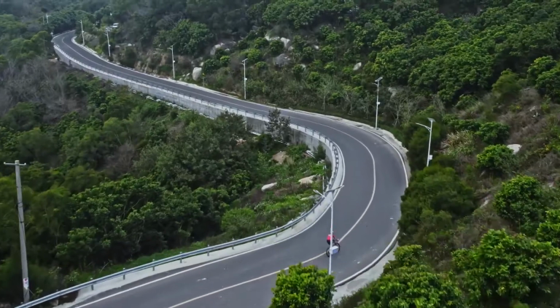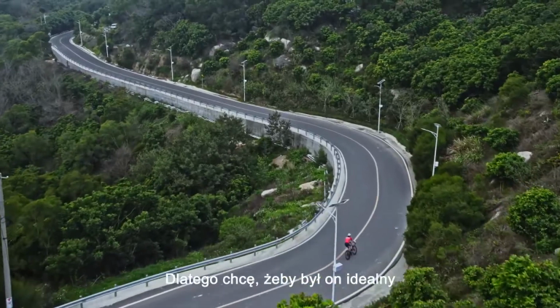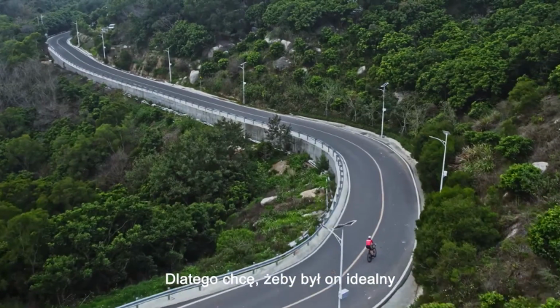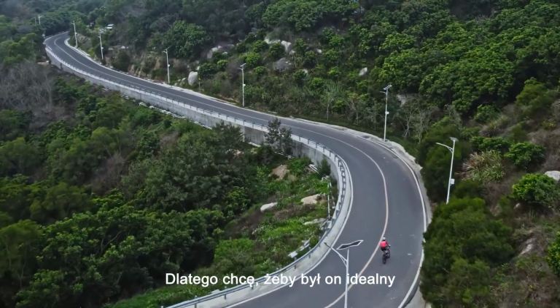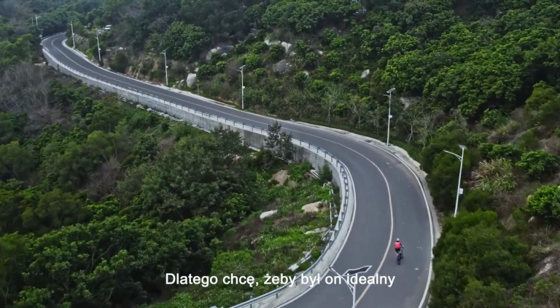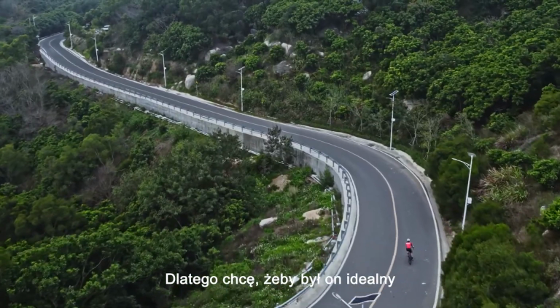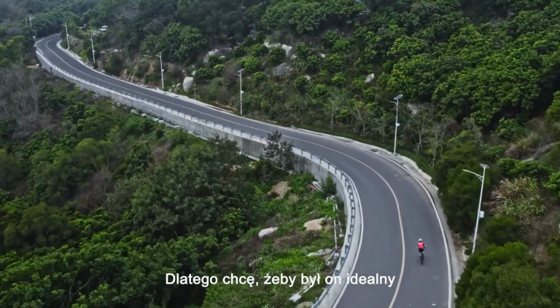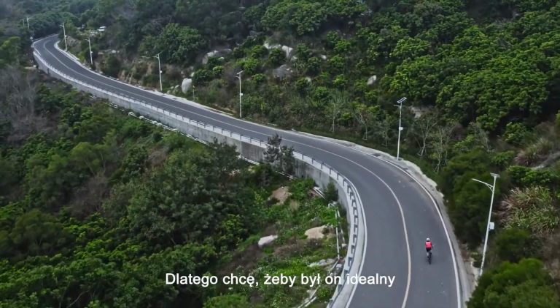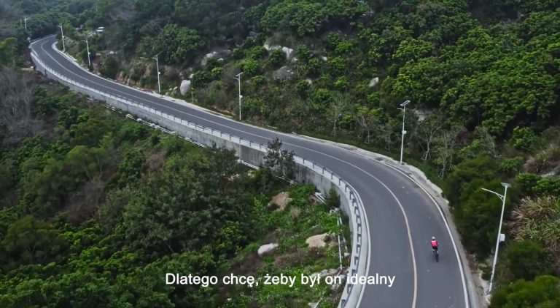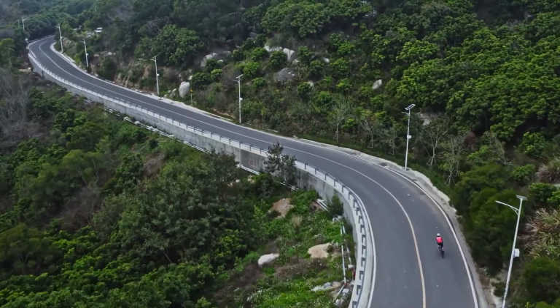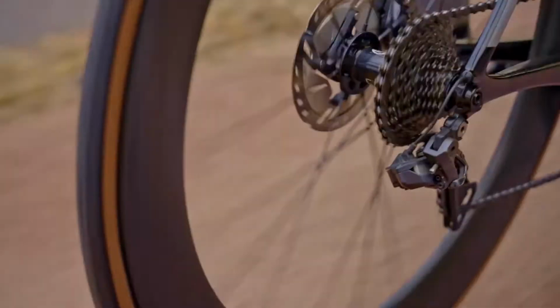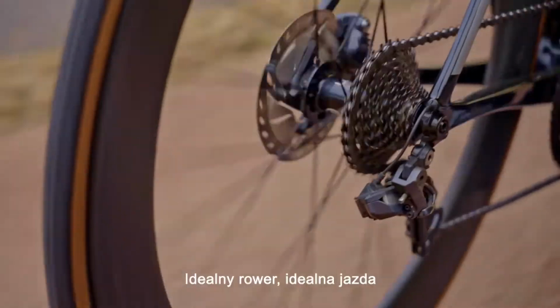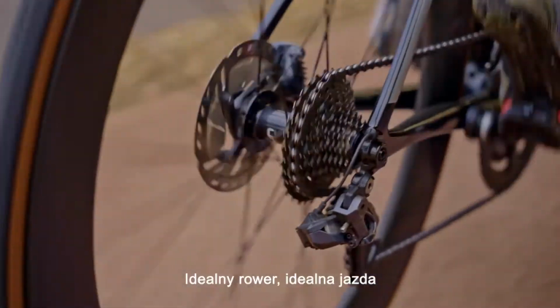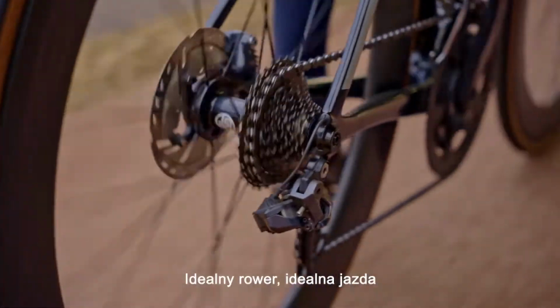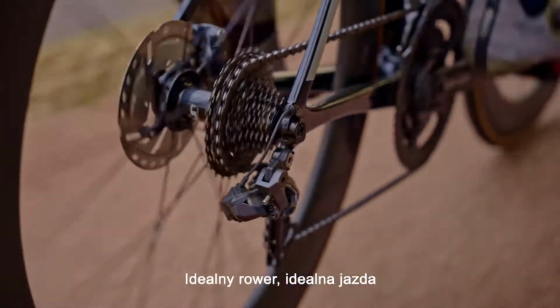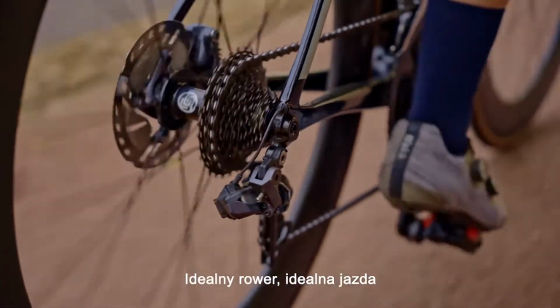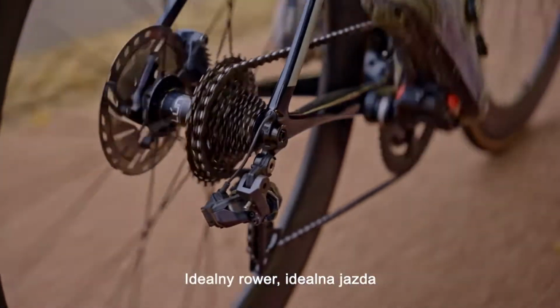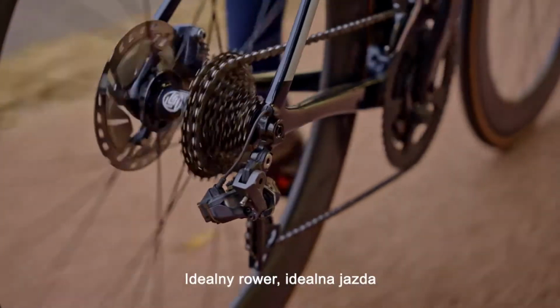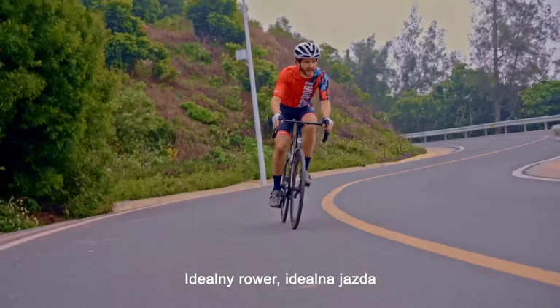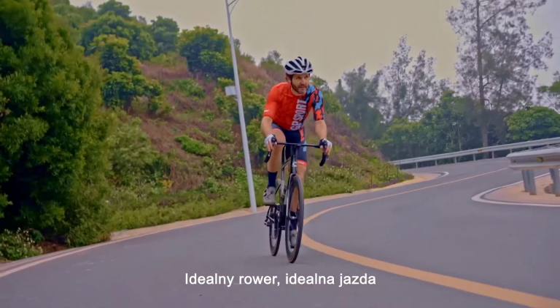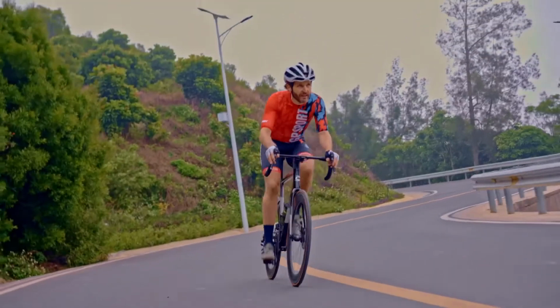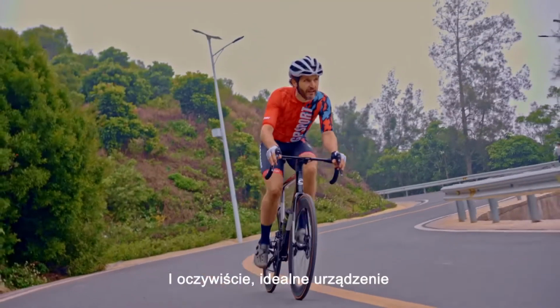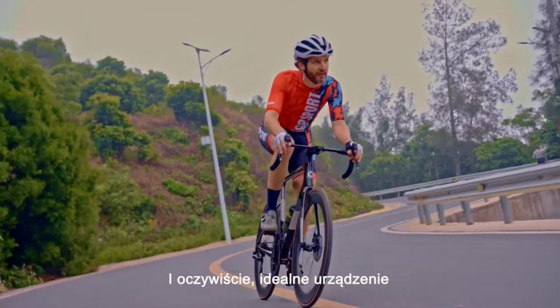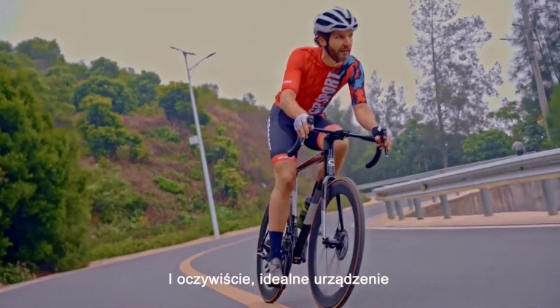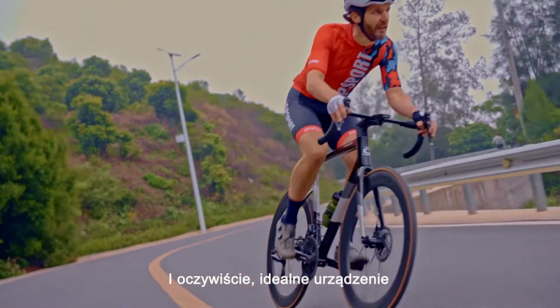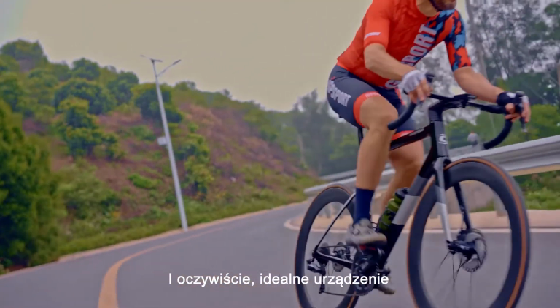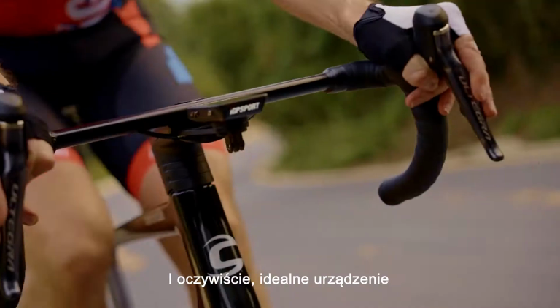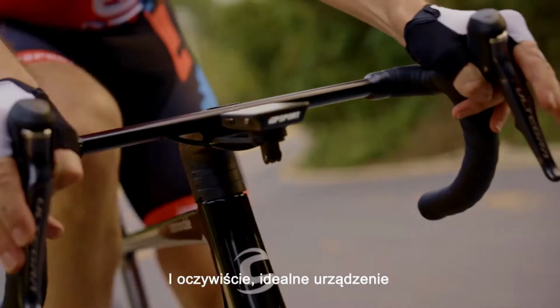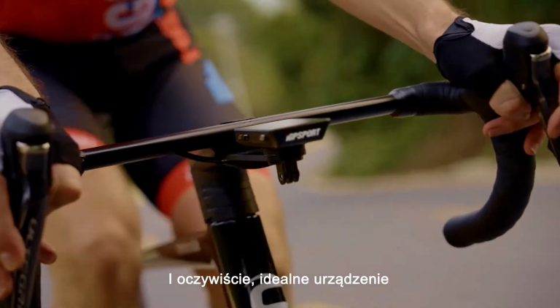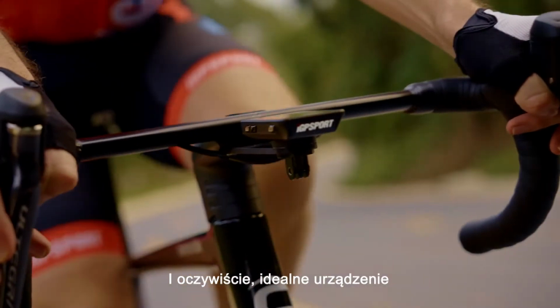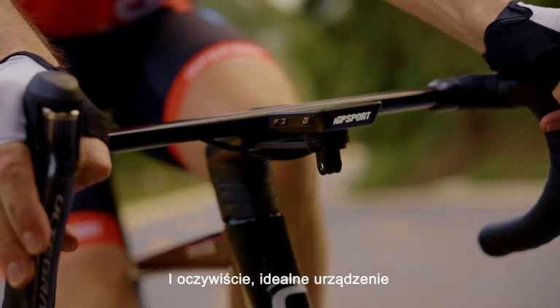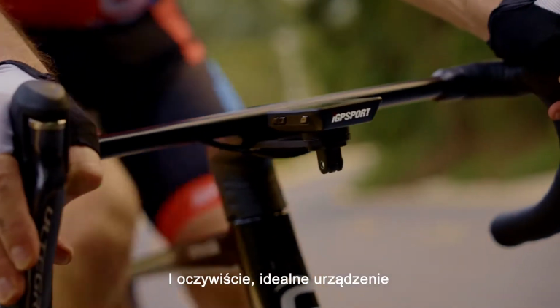So I wanted perfect. Perfect bike, perfect ride, and of course, perfect hand unit.